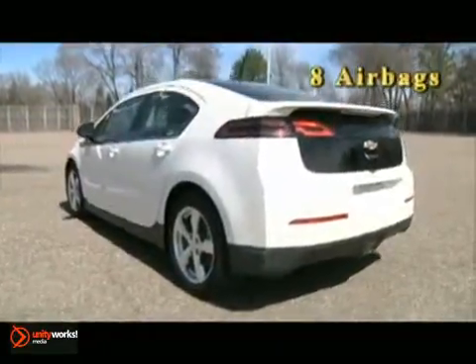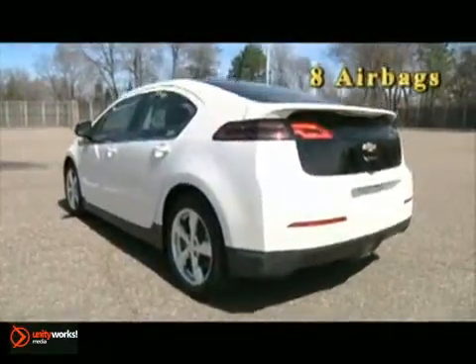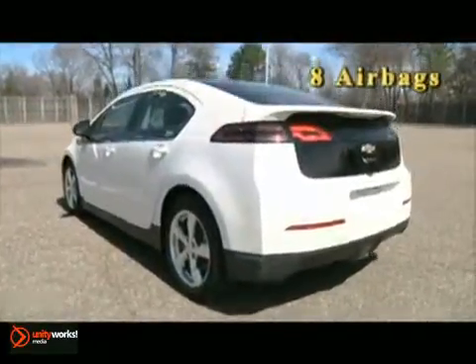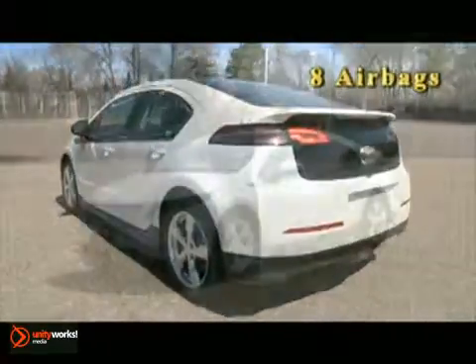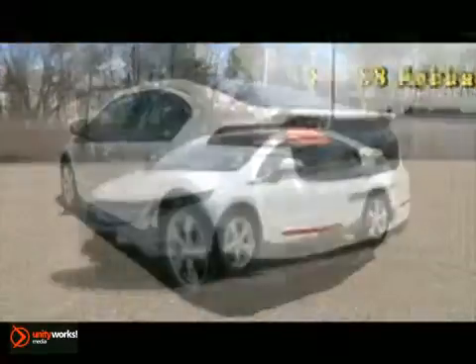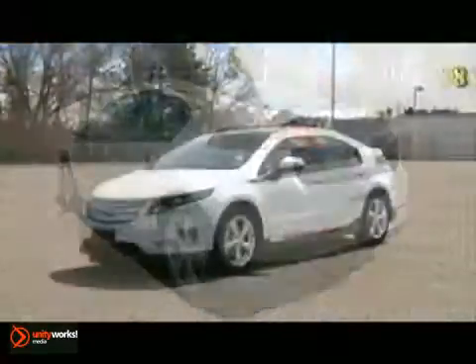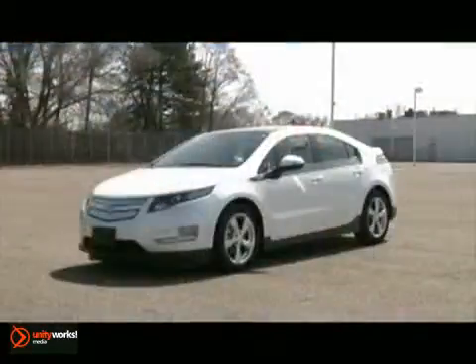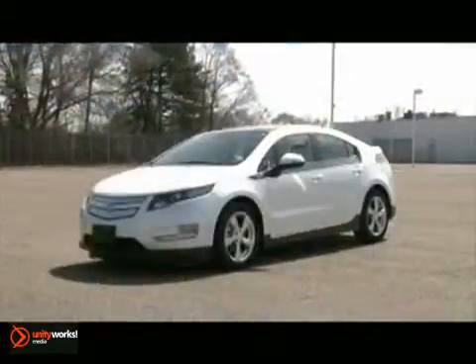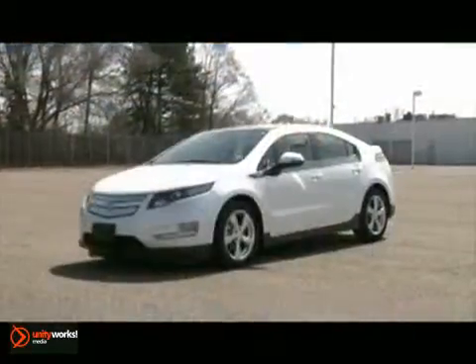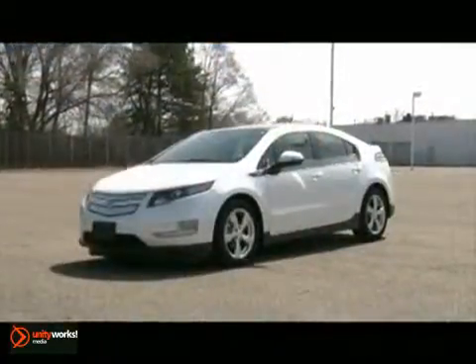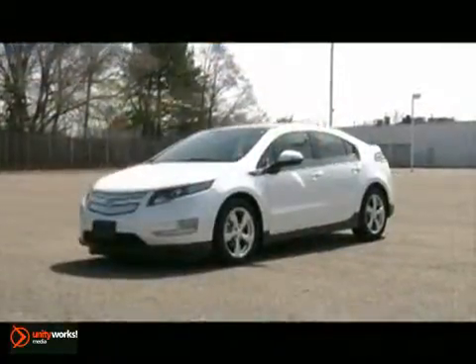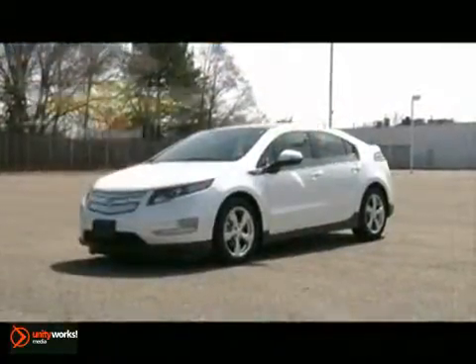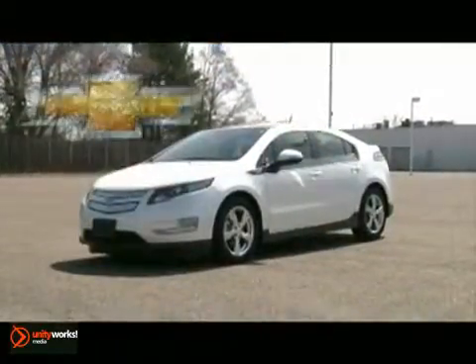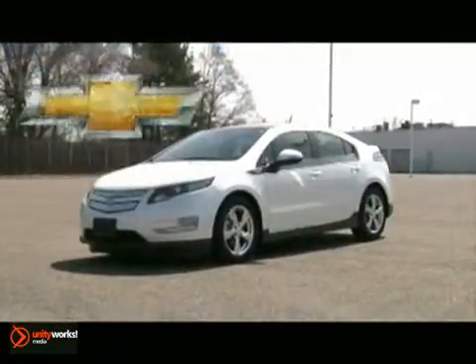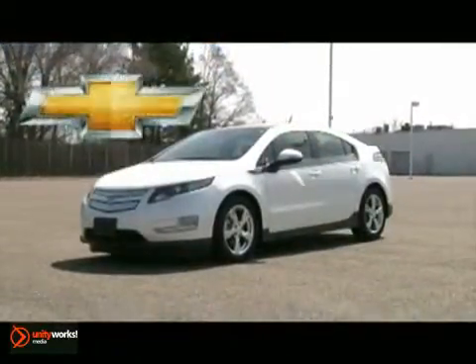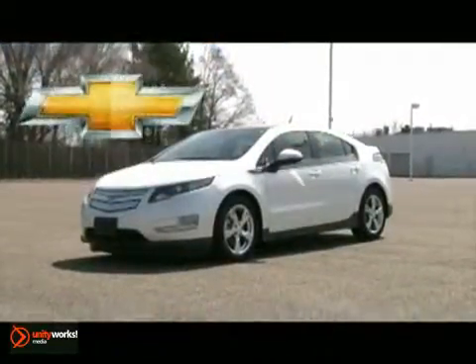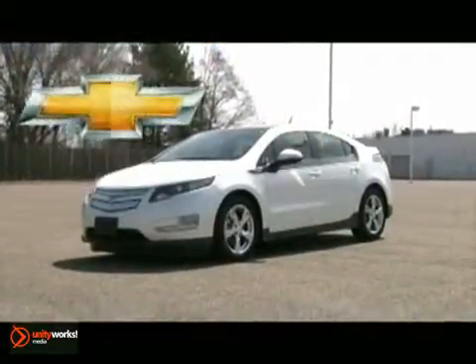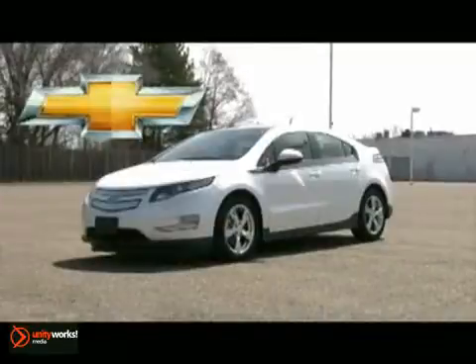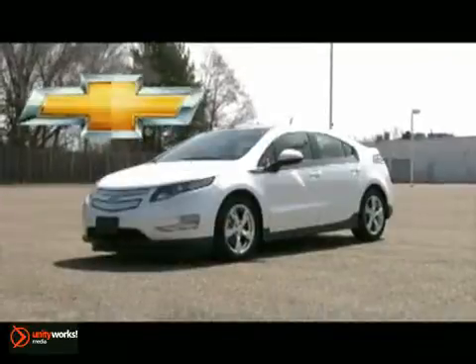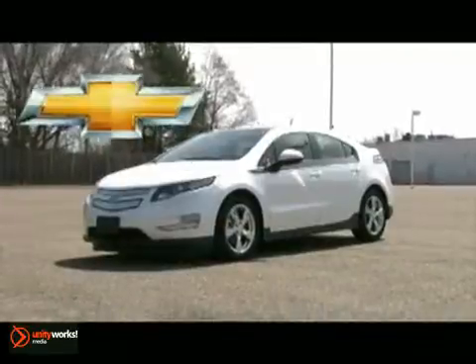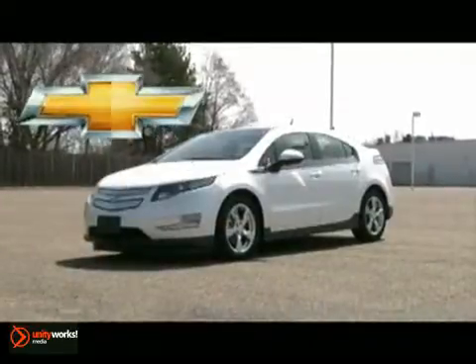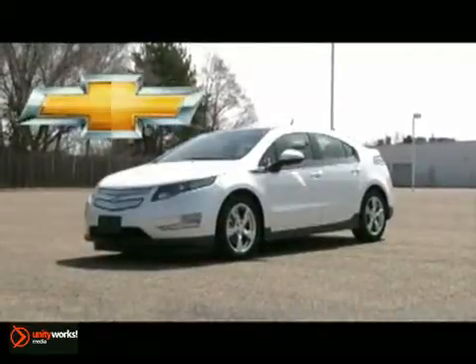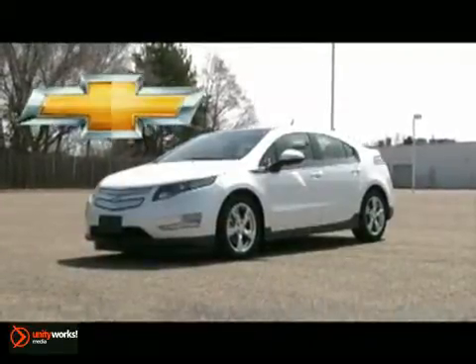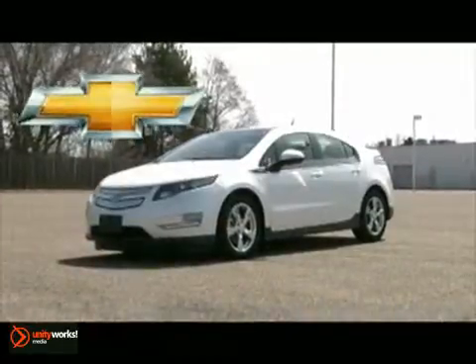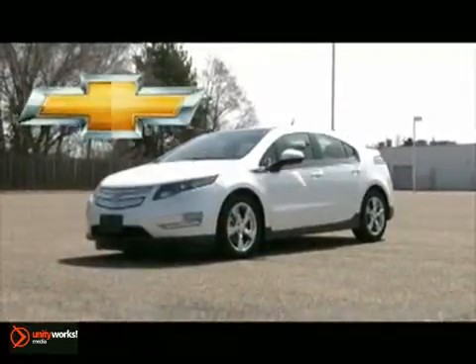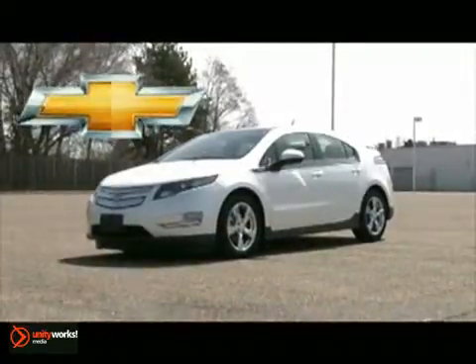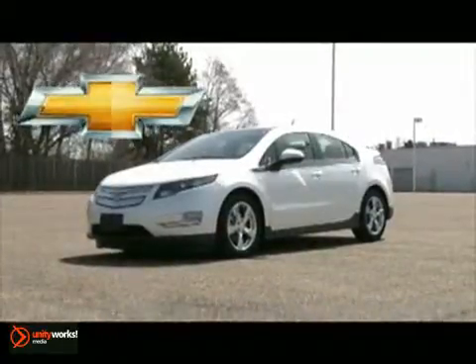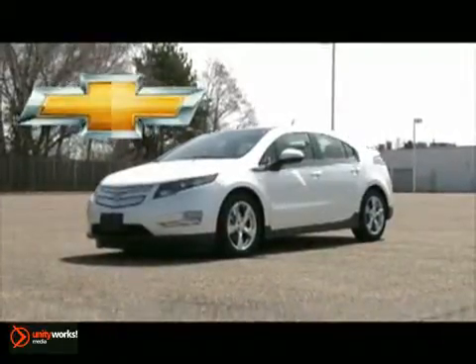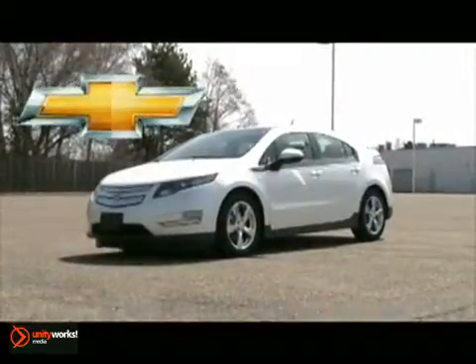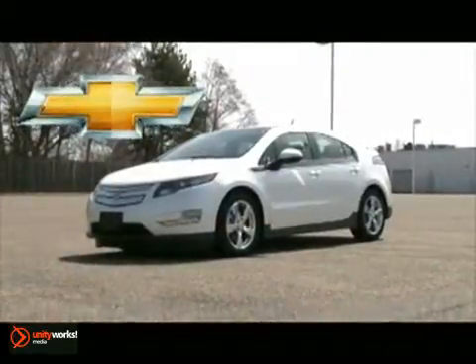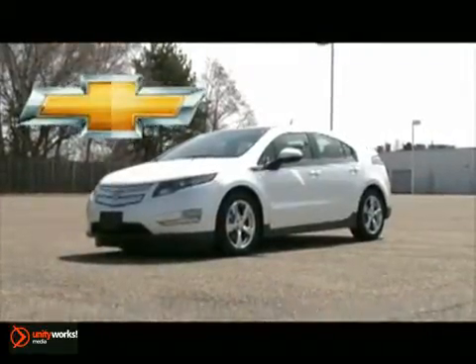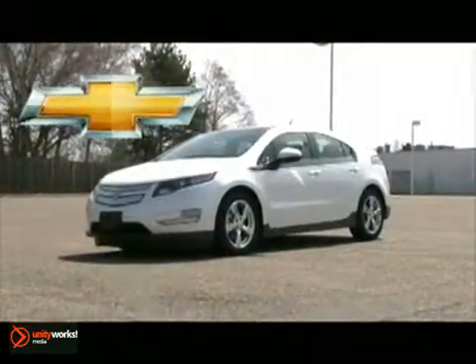The 2011 Chevrolet Volt — in the world of electric cars, taking you just a little bit further.